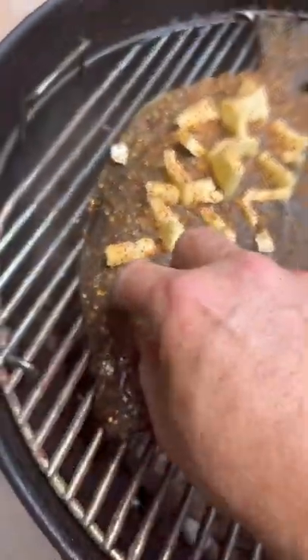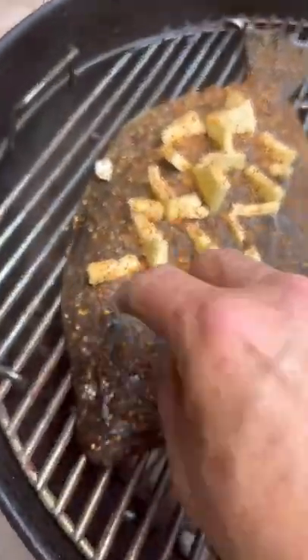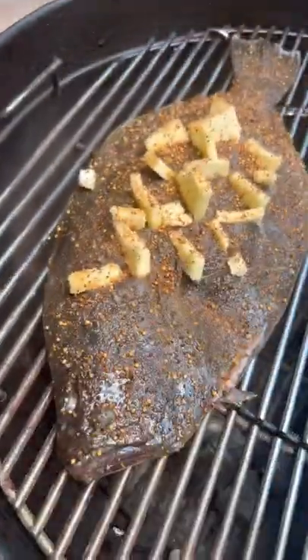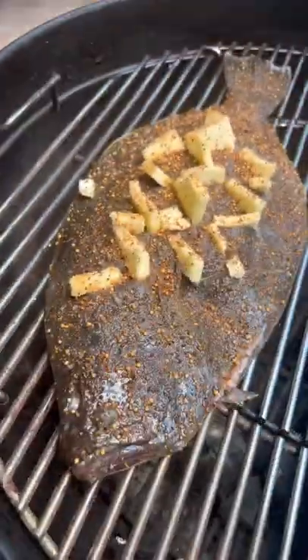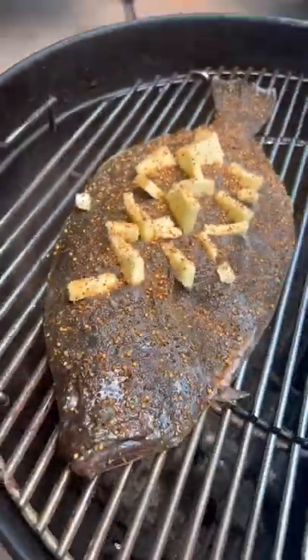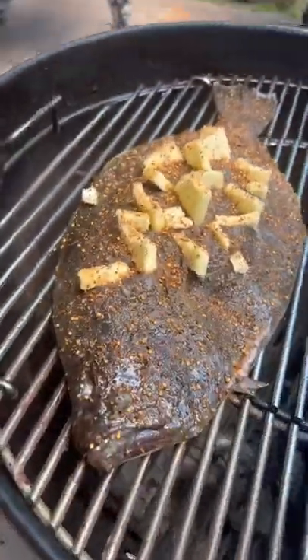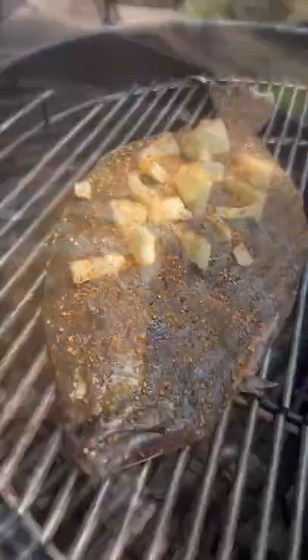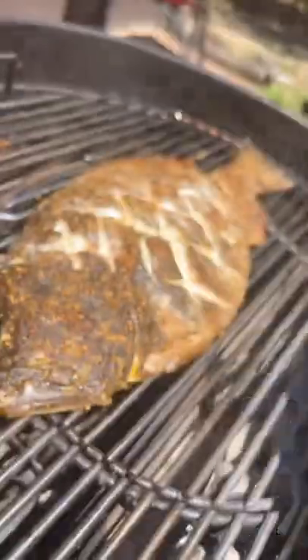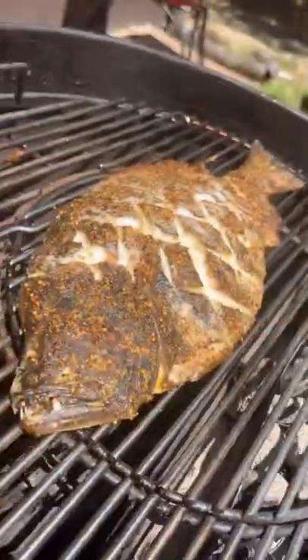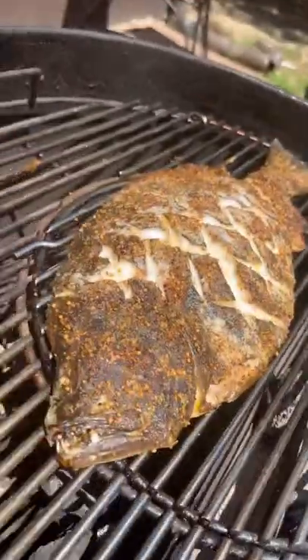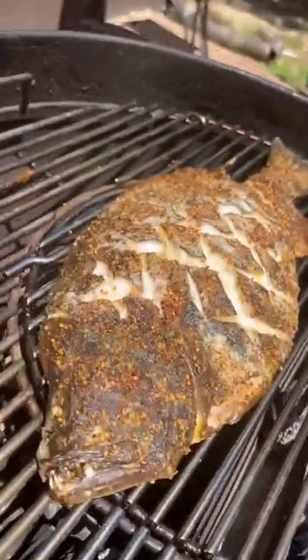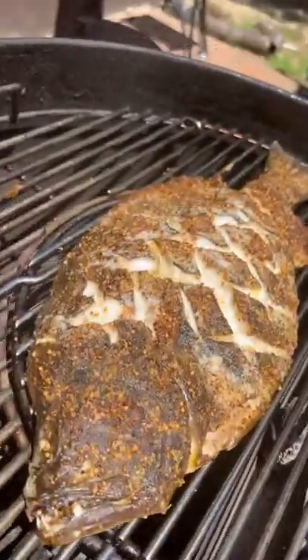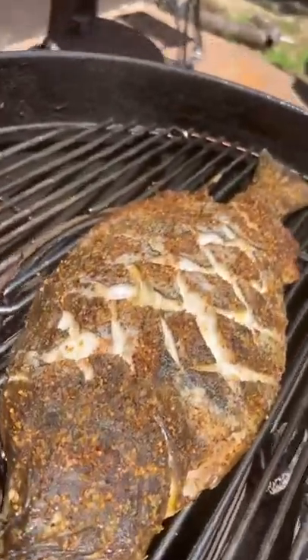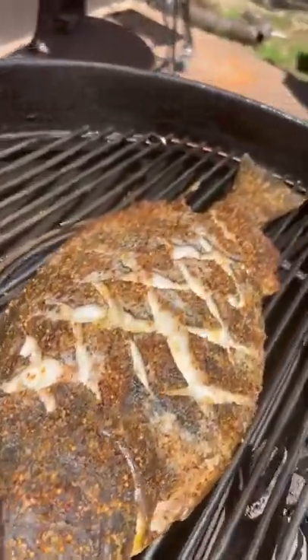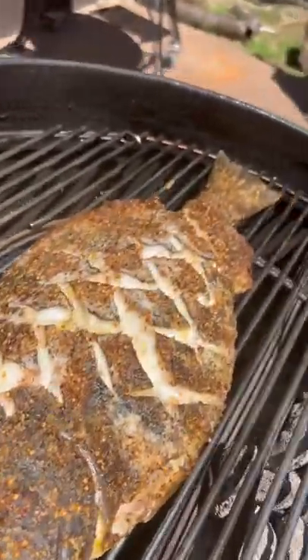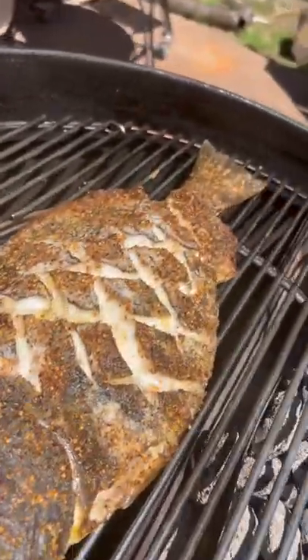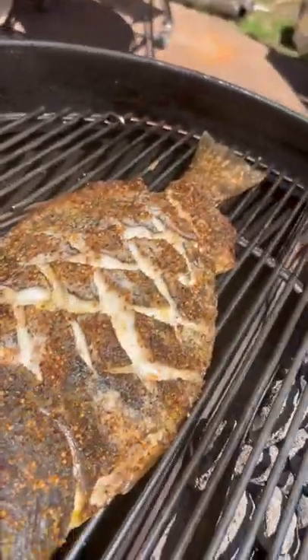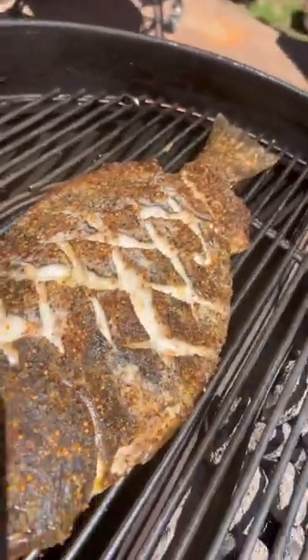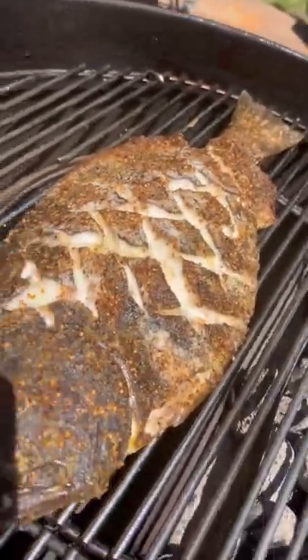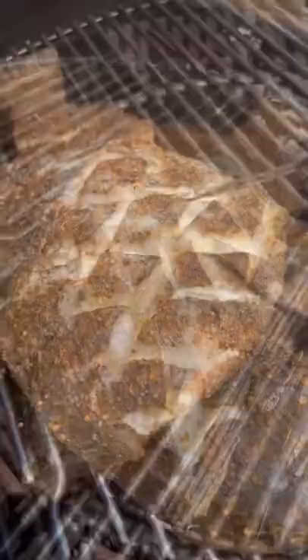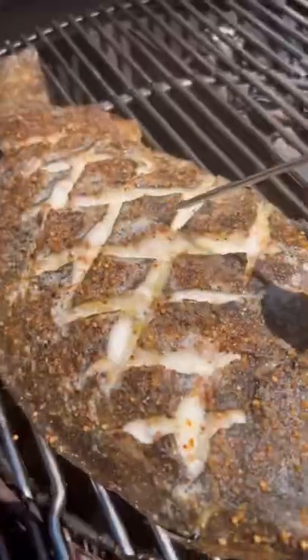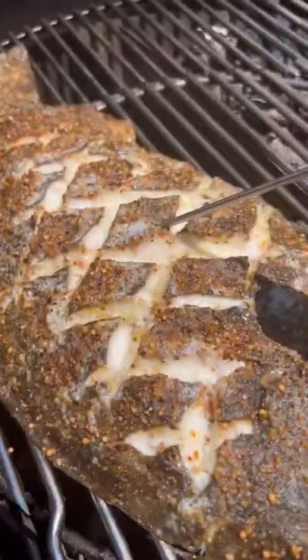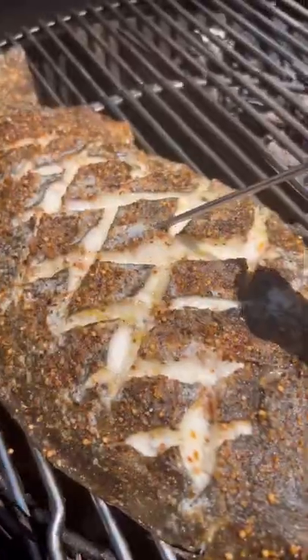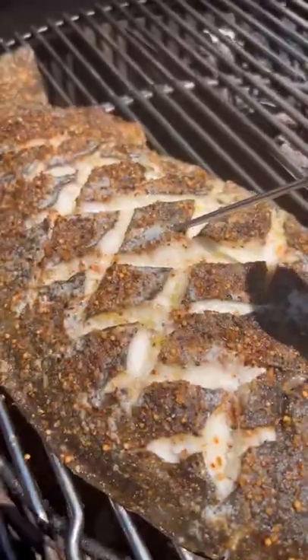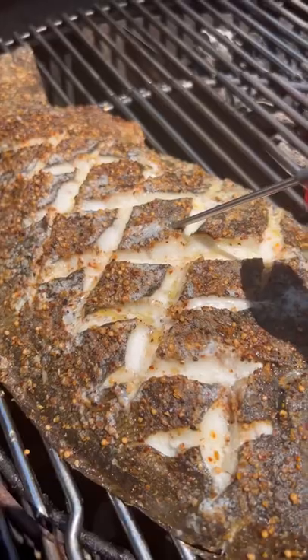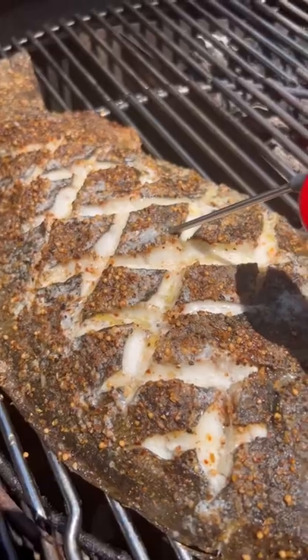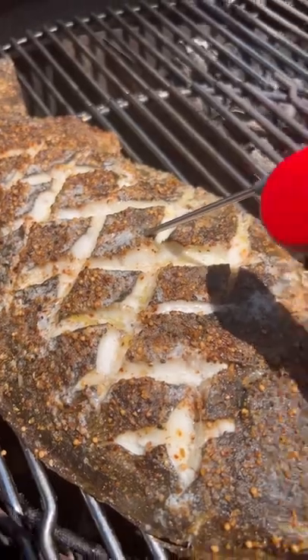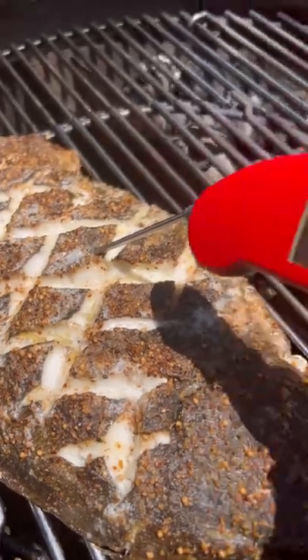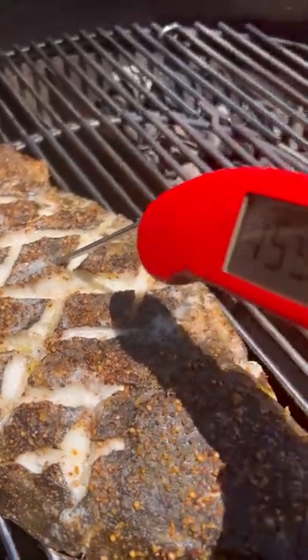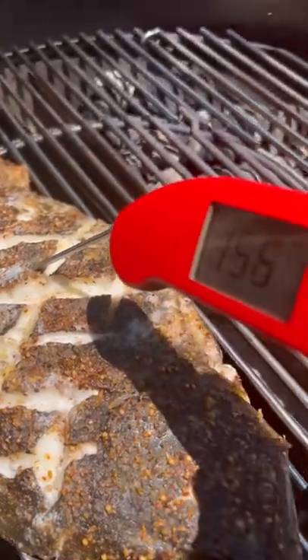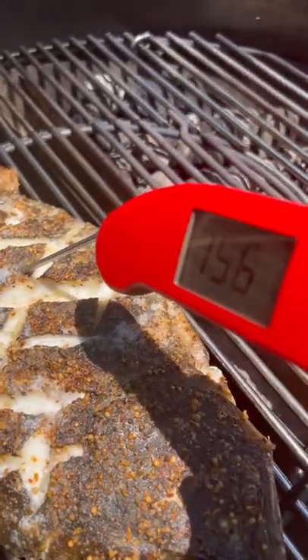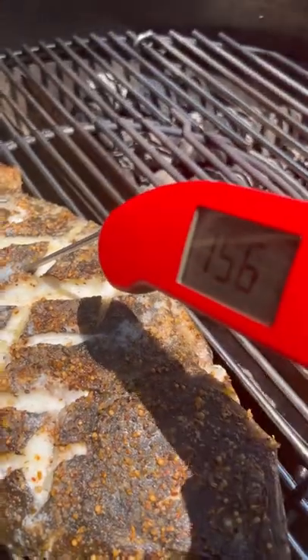Indirect on the grill at 325 for 30 minutes. You want to take it to at least an internal 145.